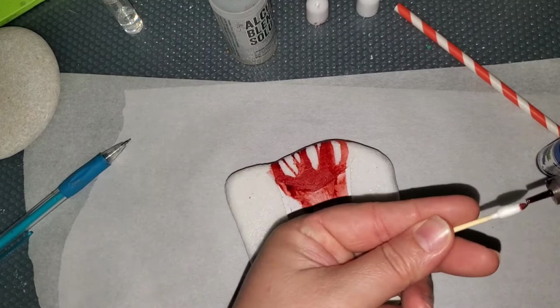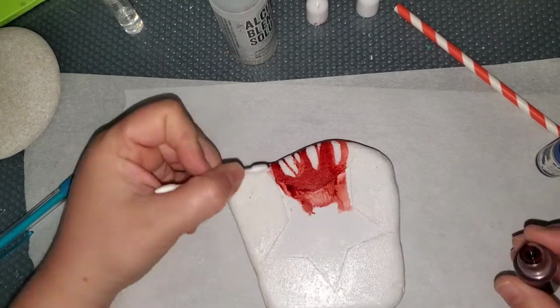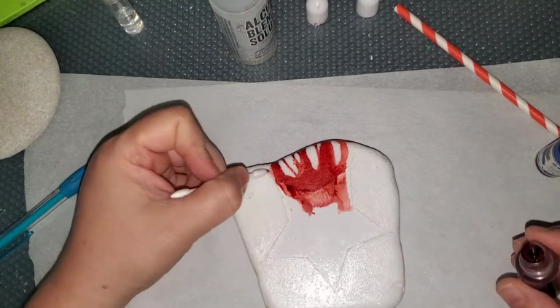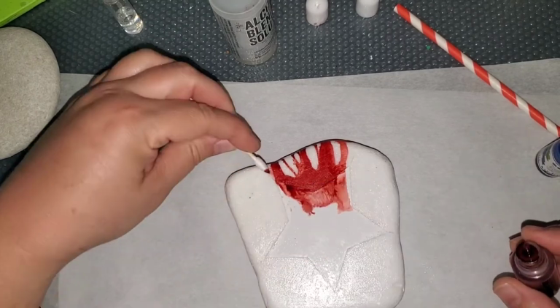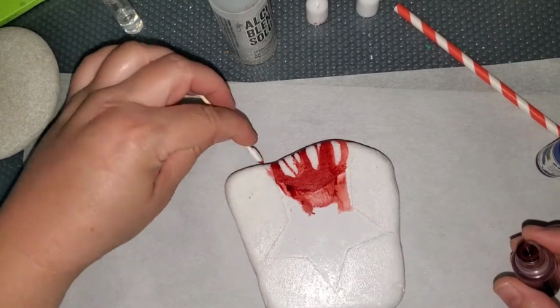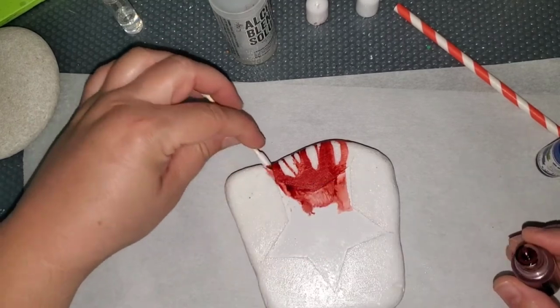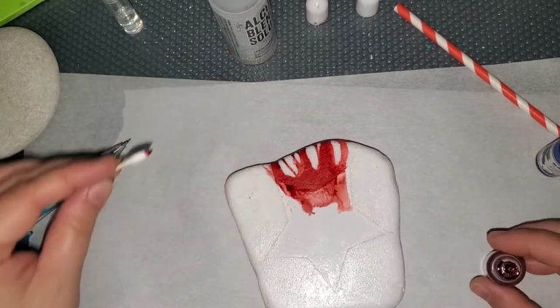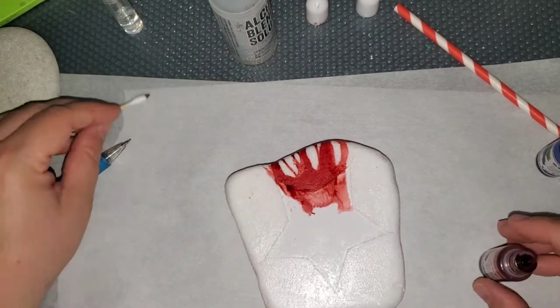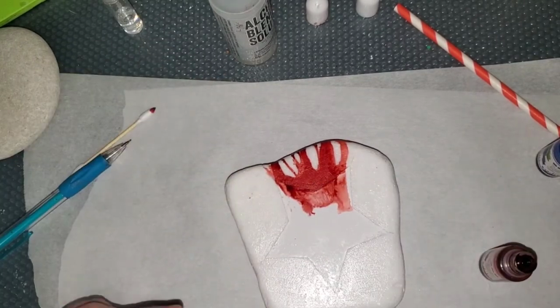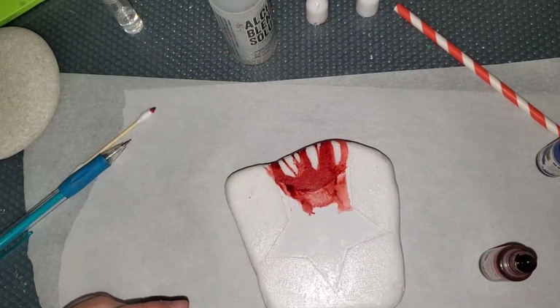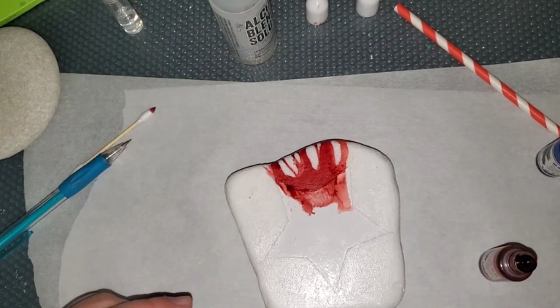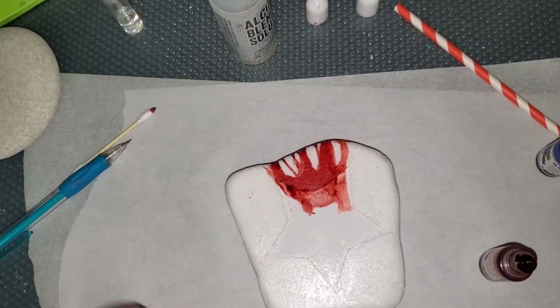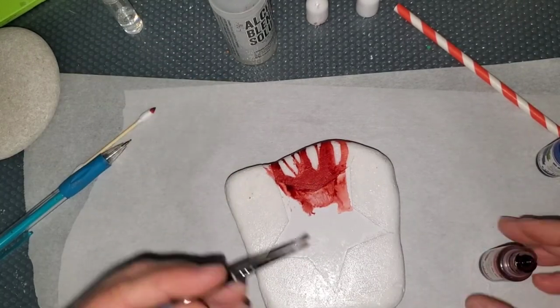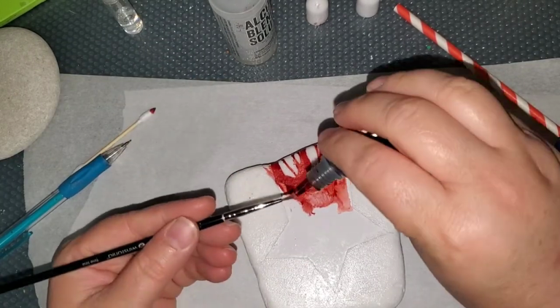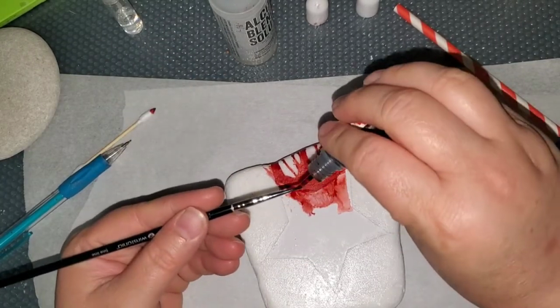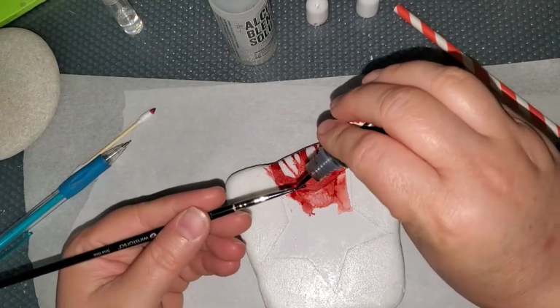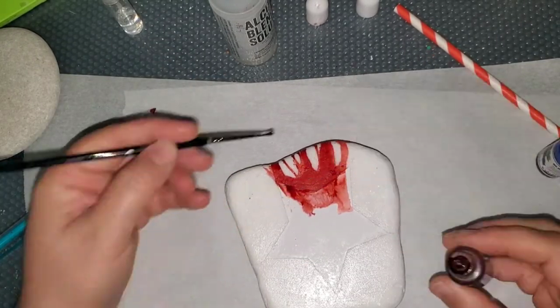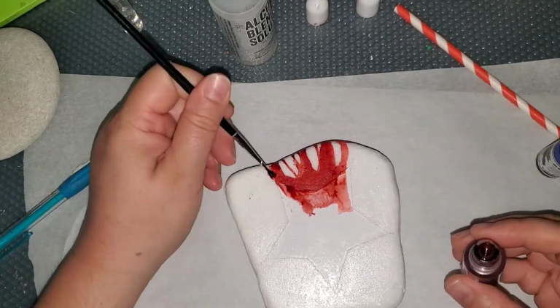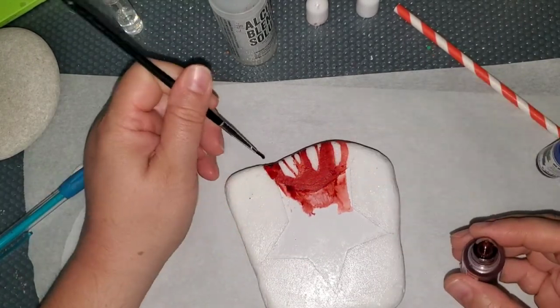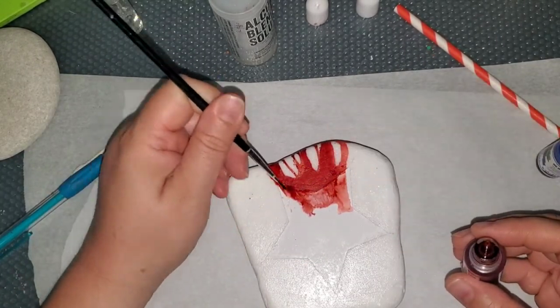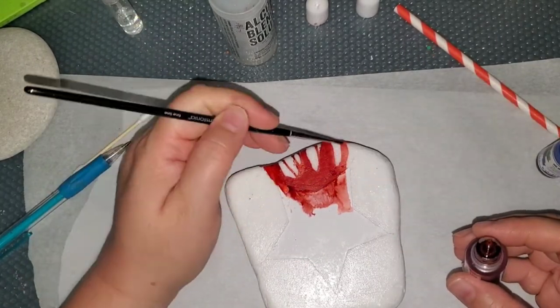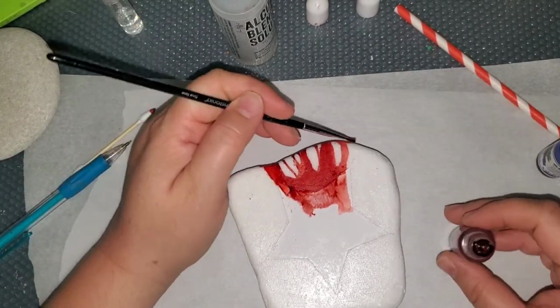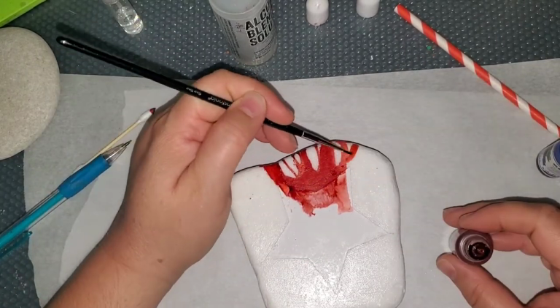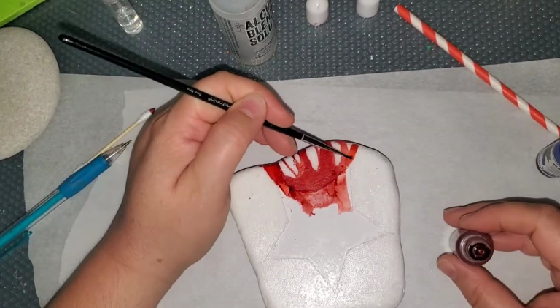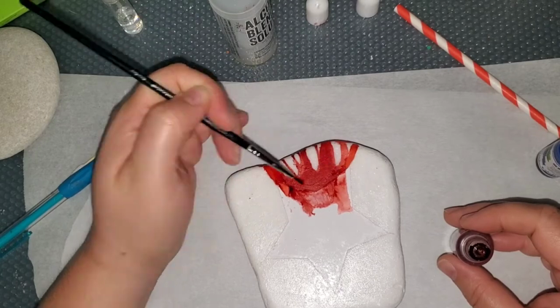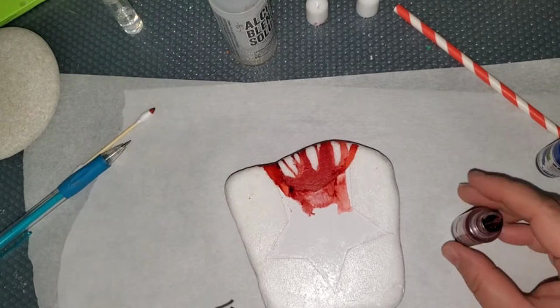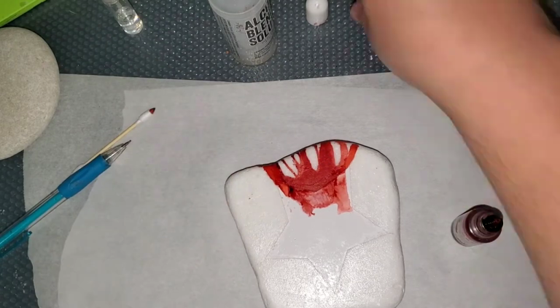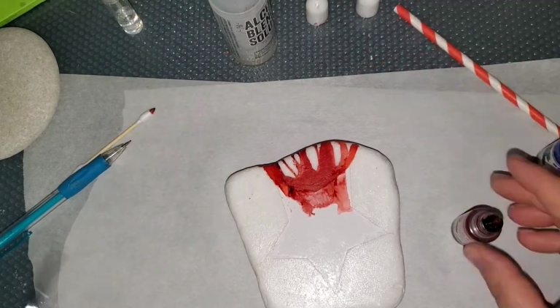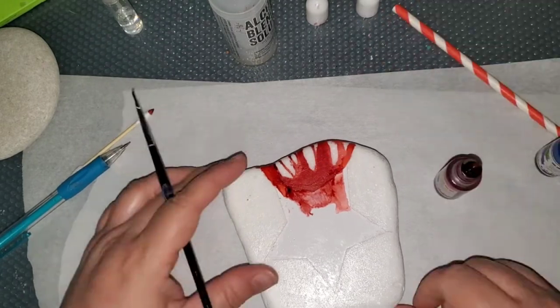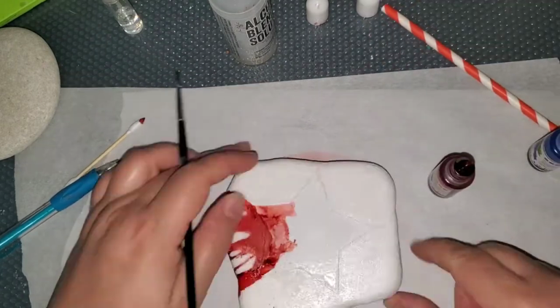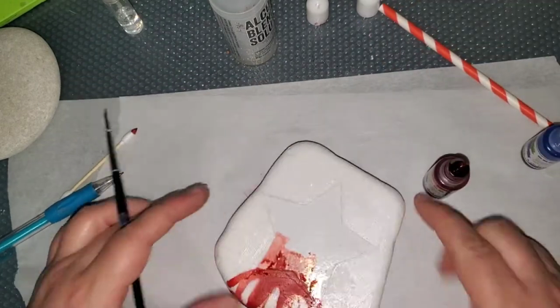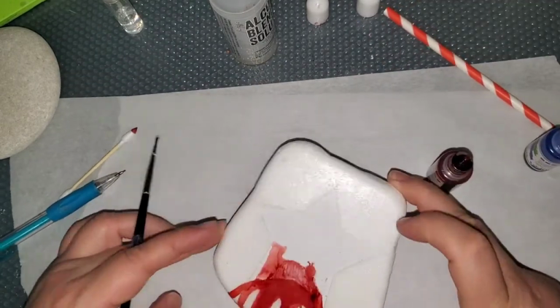I put a little alcohol — which is what's in that little spray bottle — and then I put the ink and blew it with a straw.